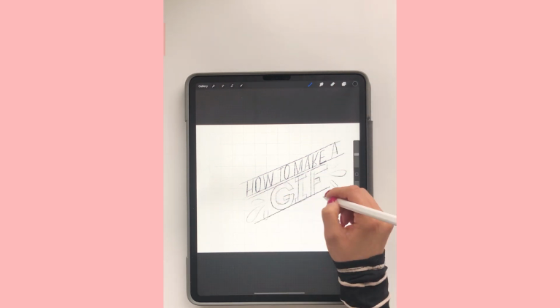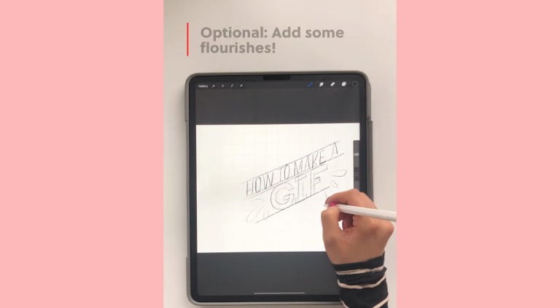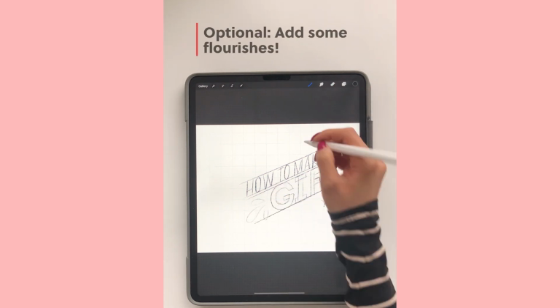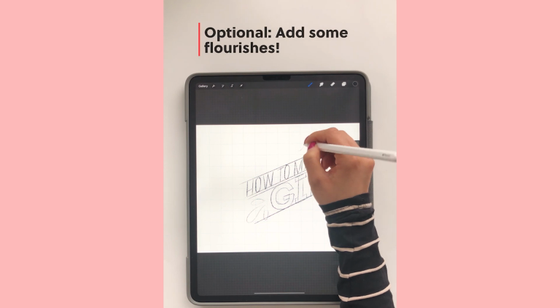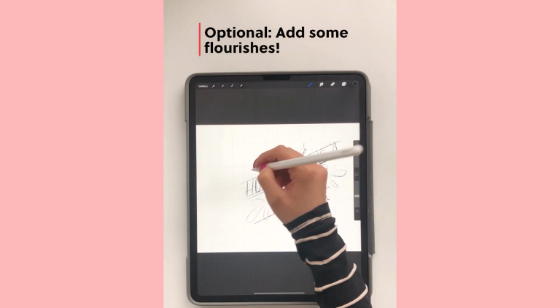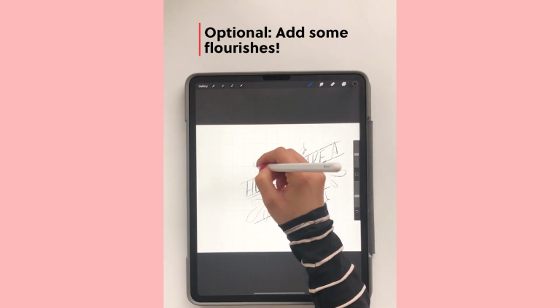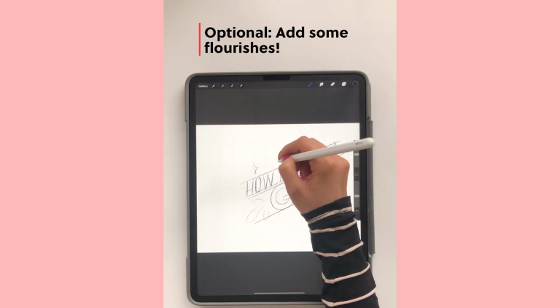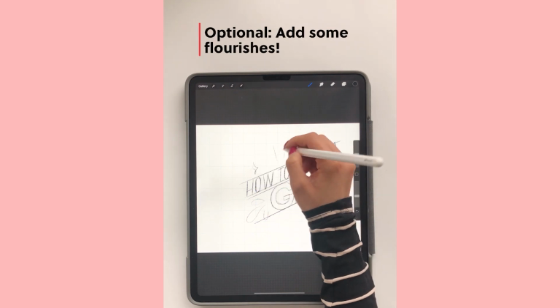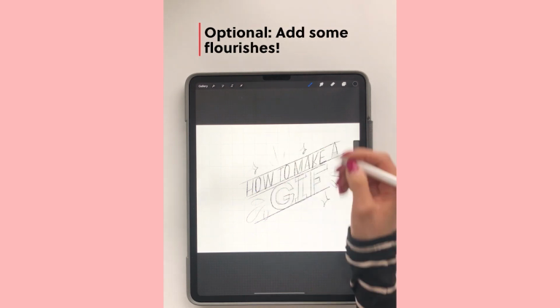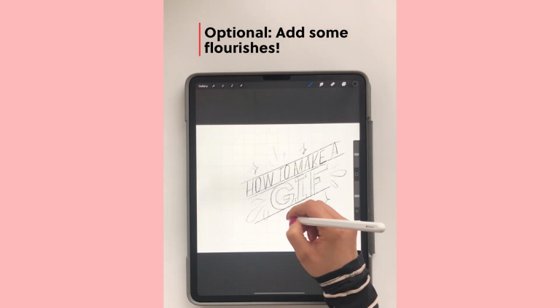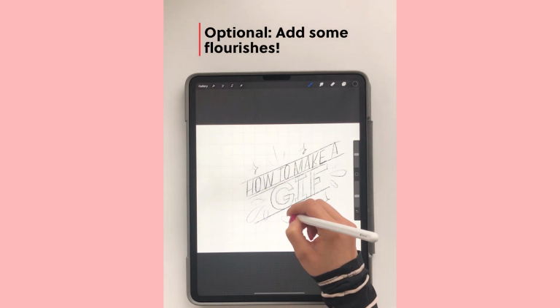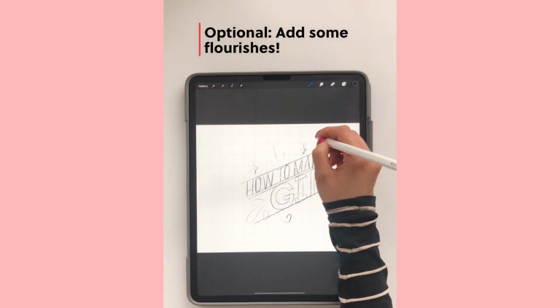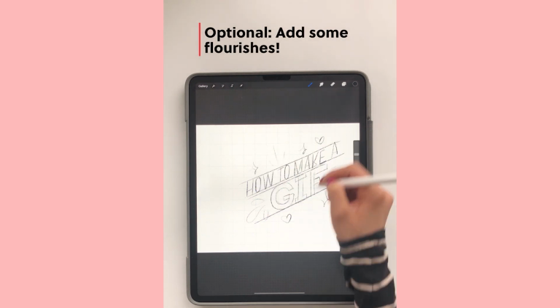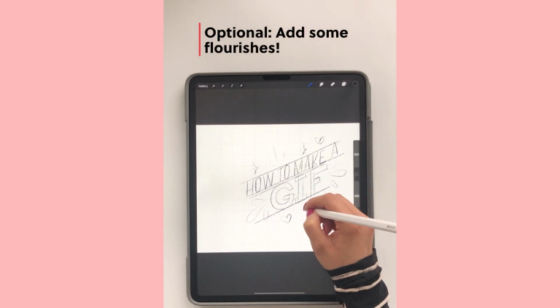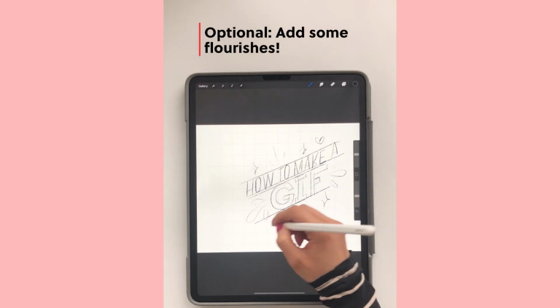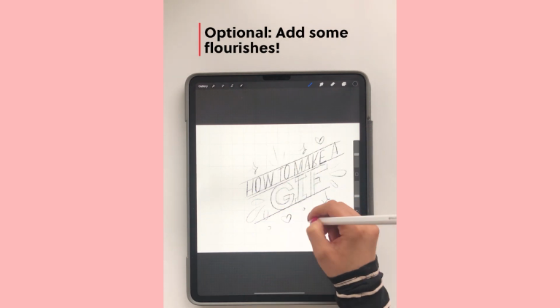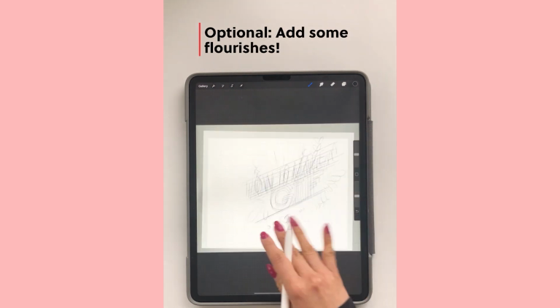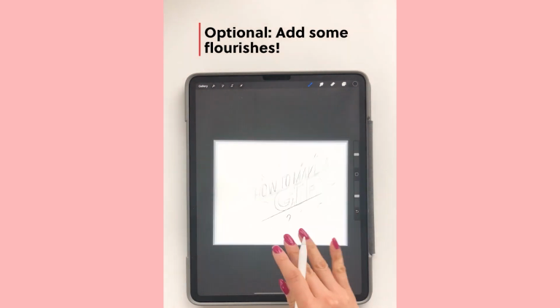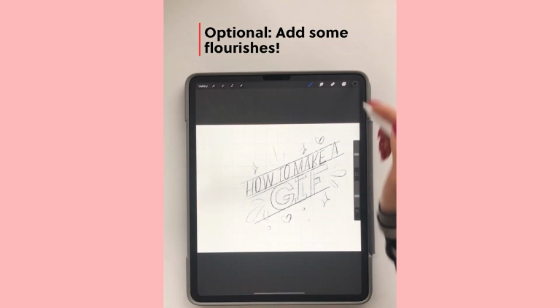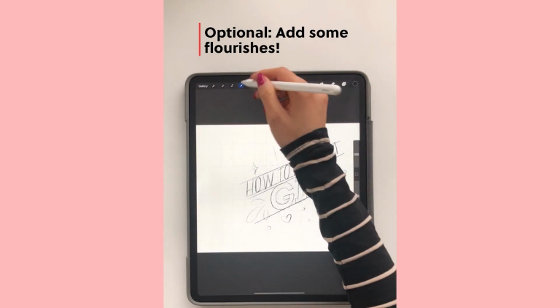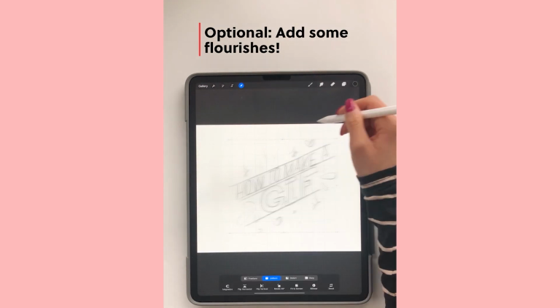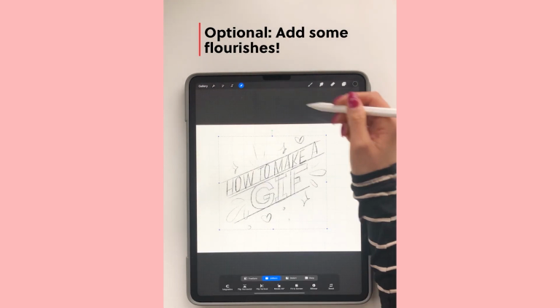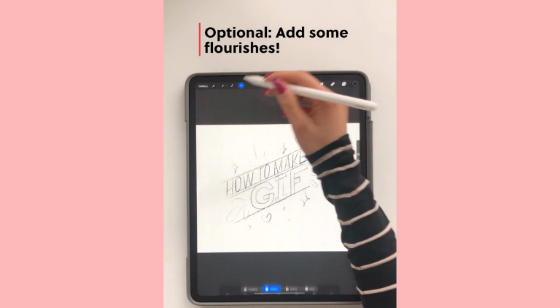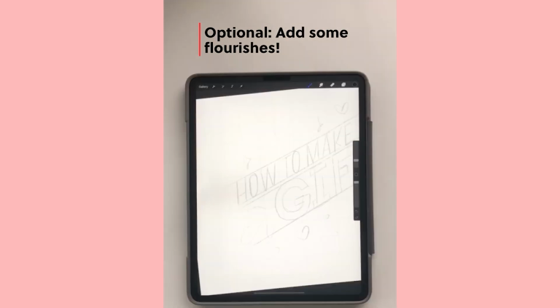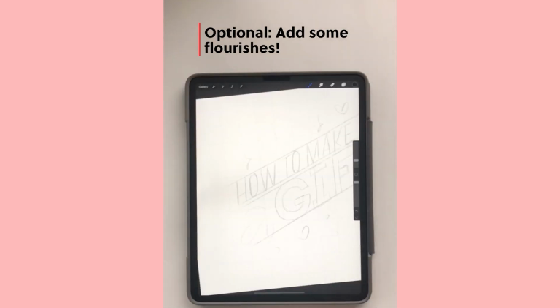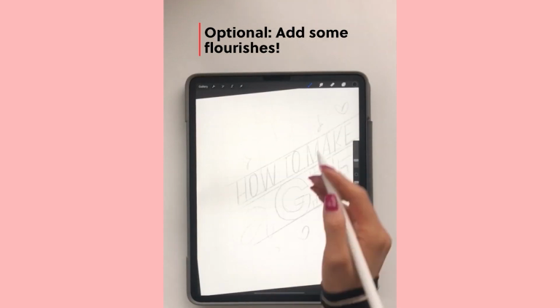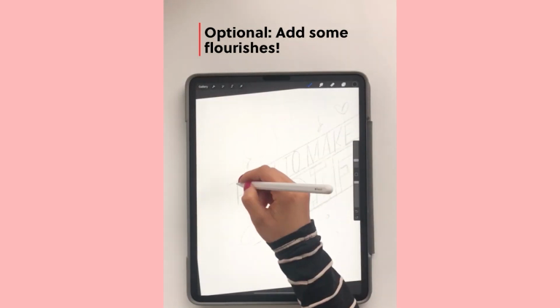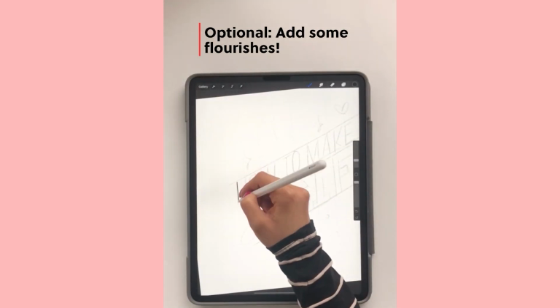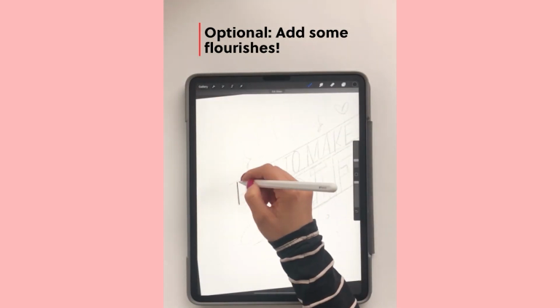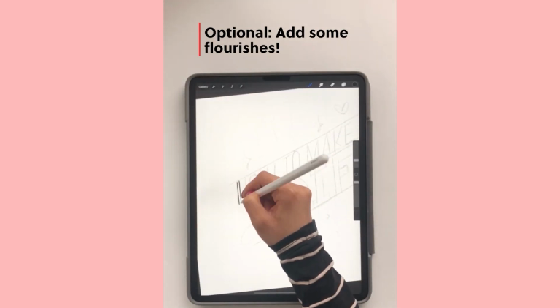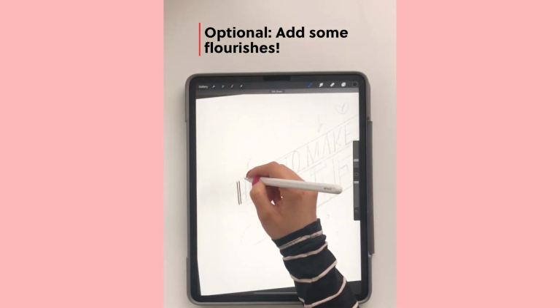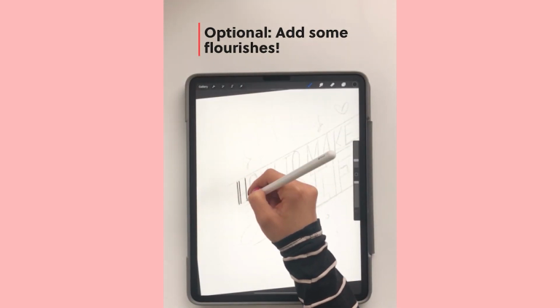So I'm adding some flourishes. I like to add flourishes because I think they make the animation look better.